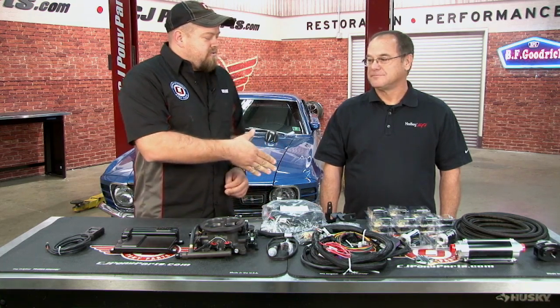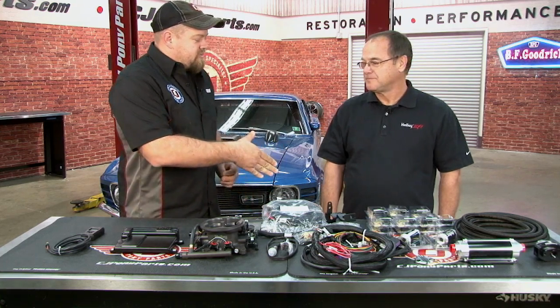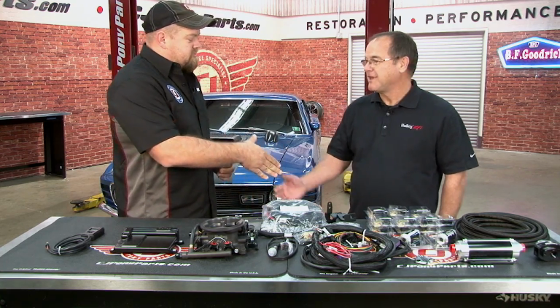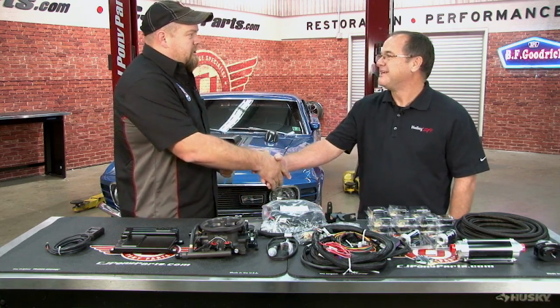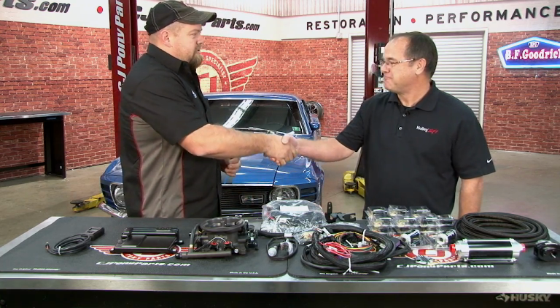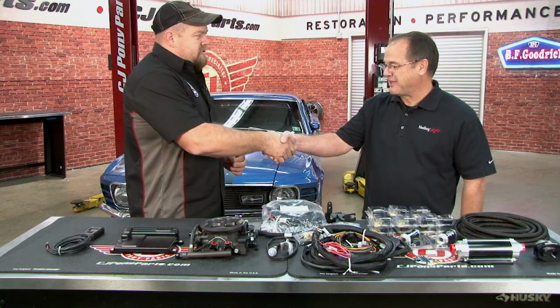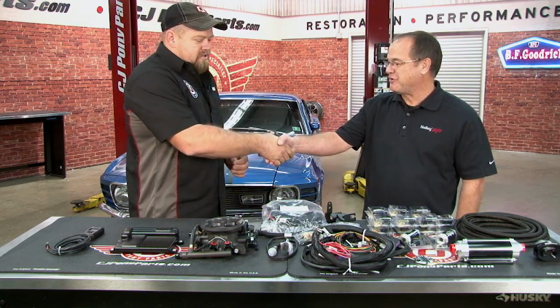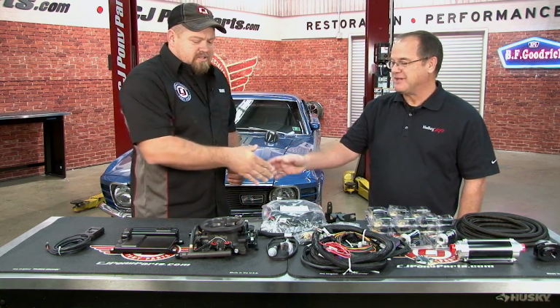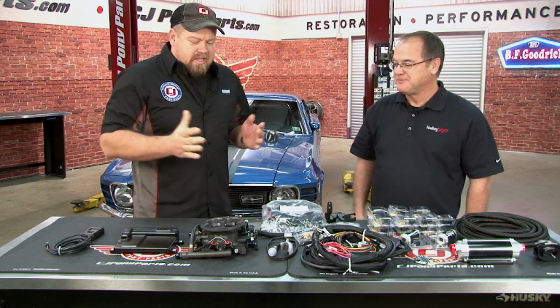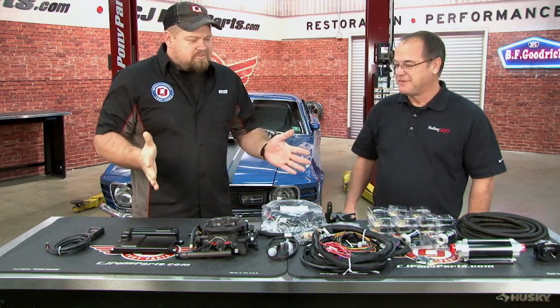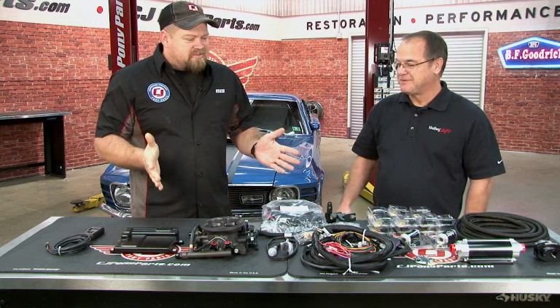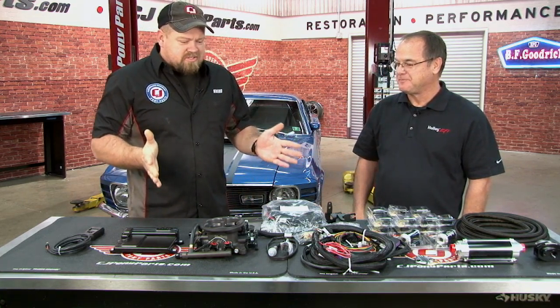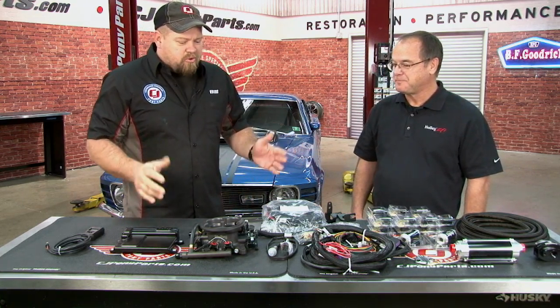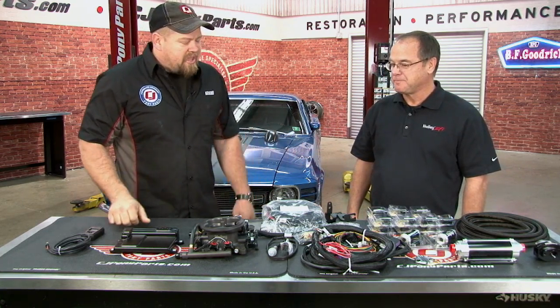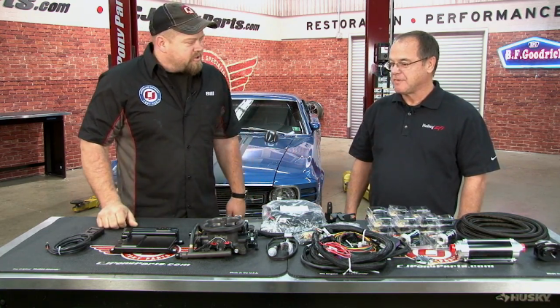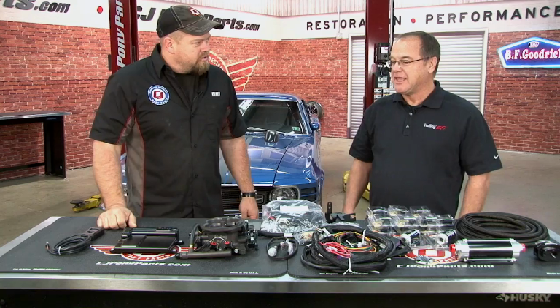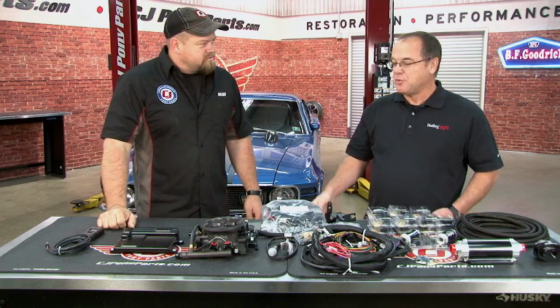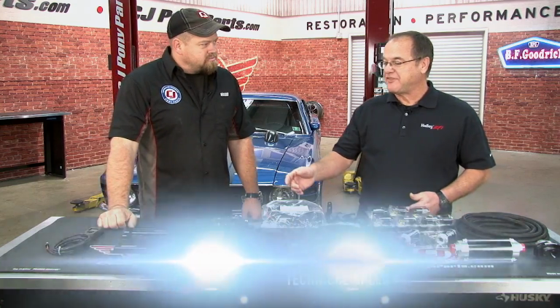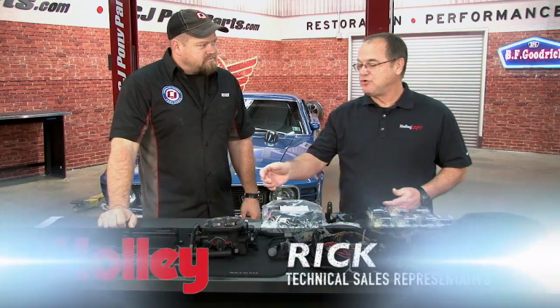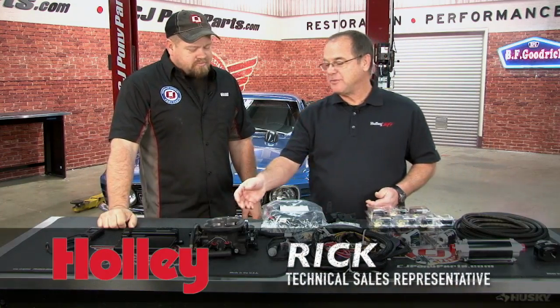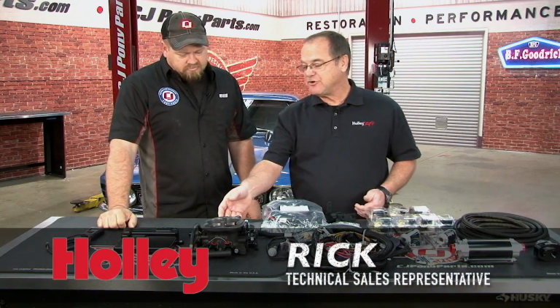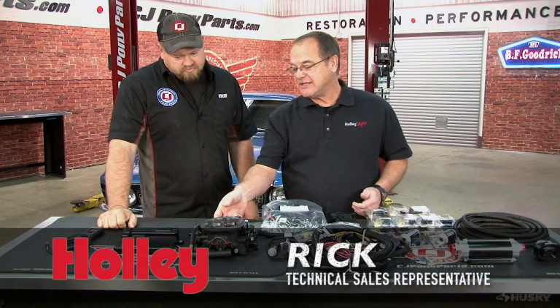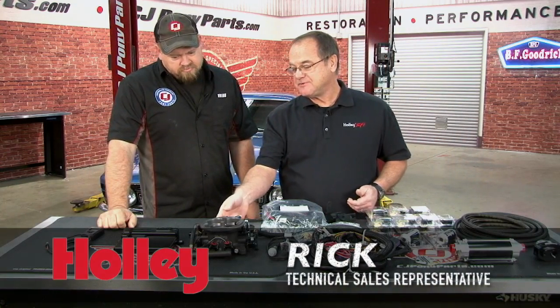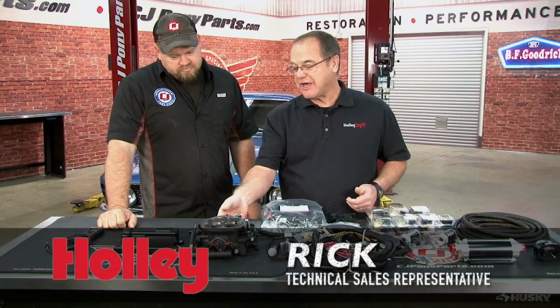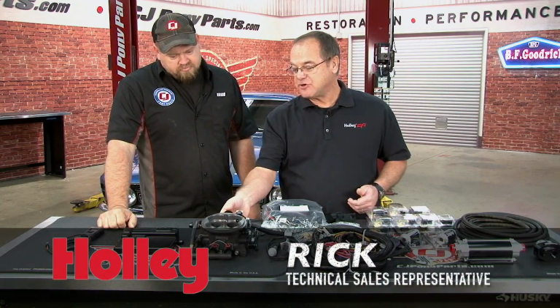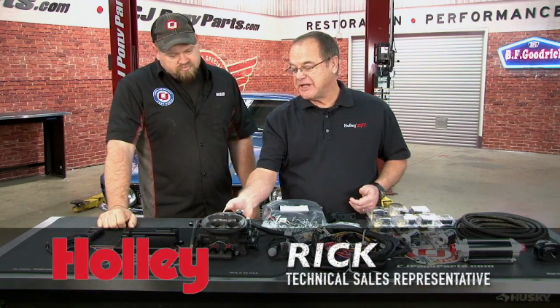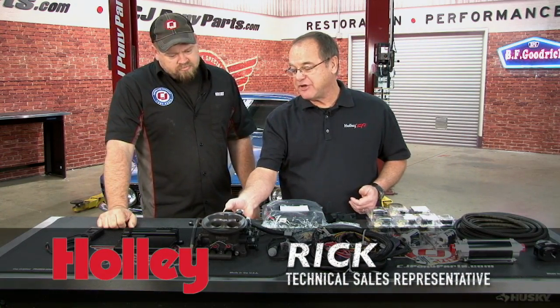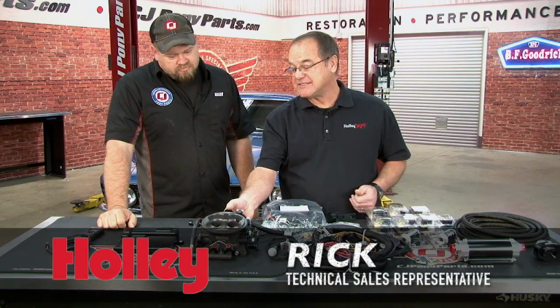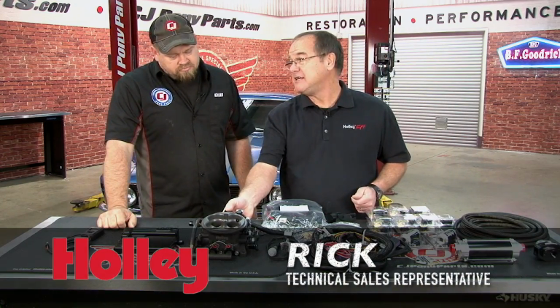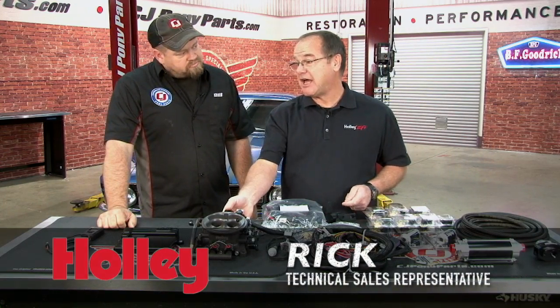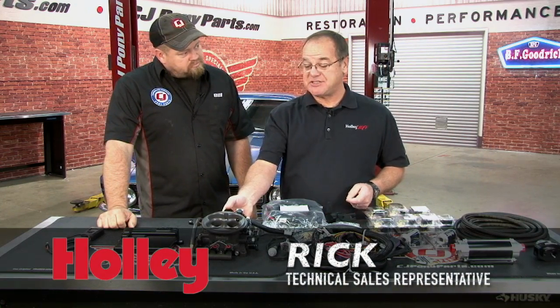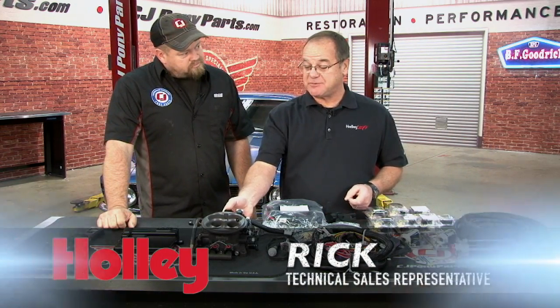Rick, thanks for coming out. Thank you very much. Tell us about this system — what do we have here? We've got the new Terminator kit. The Terminator kit is a TBI system.